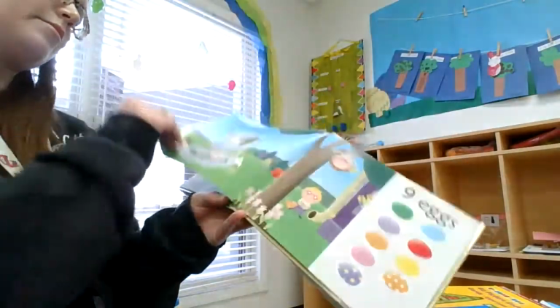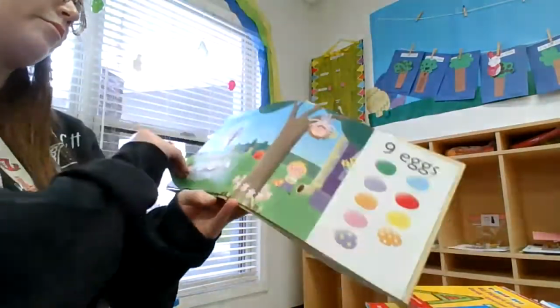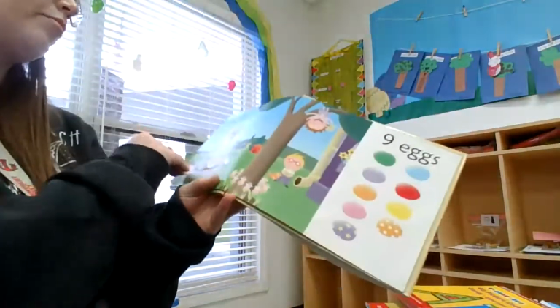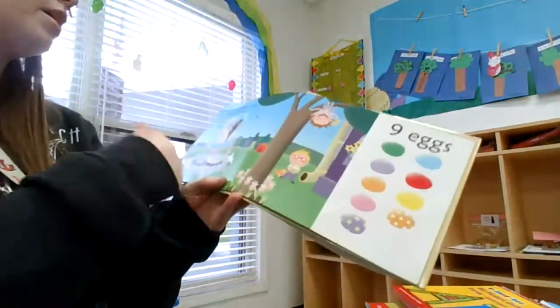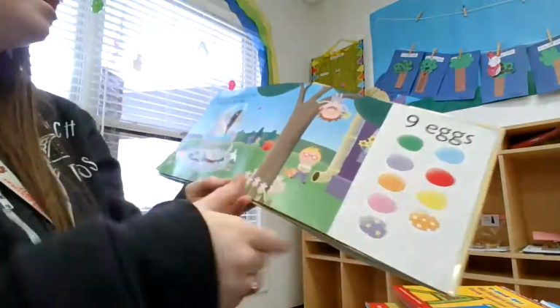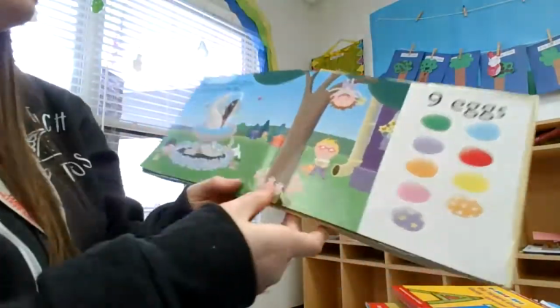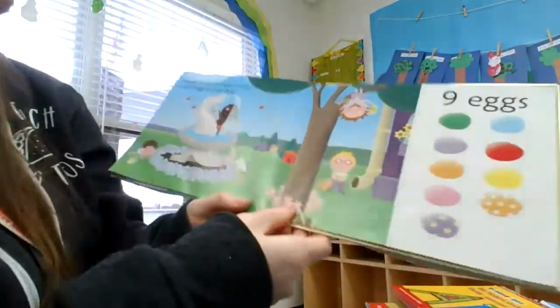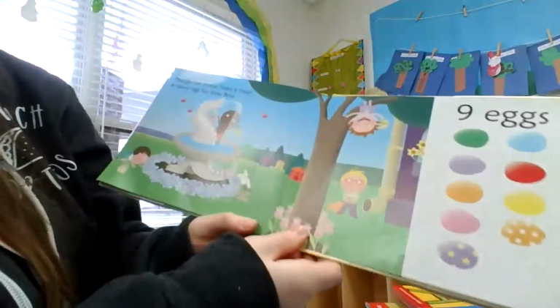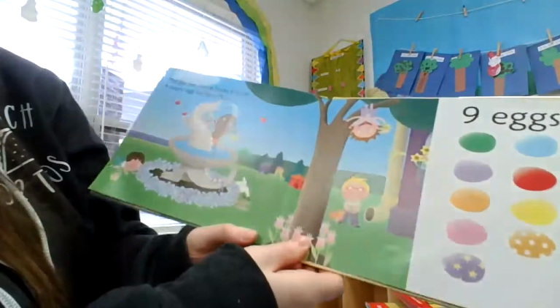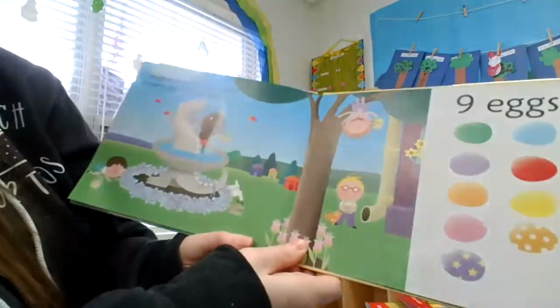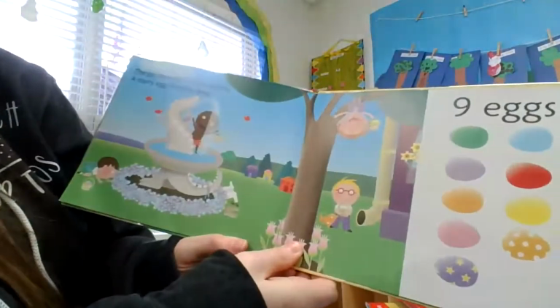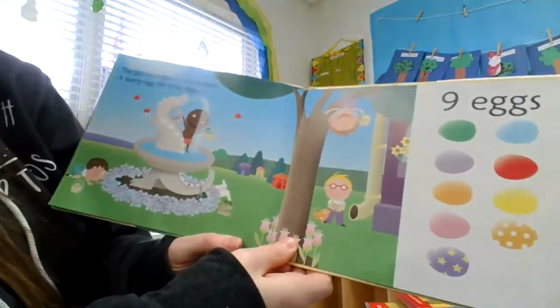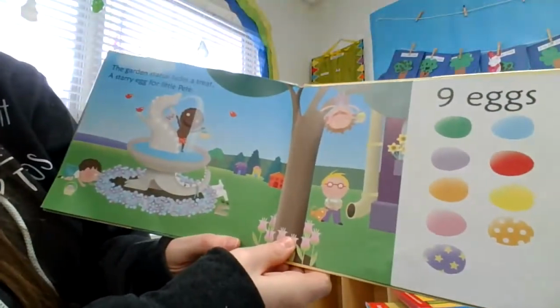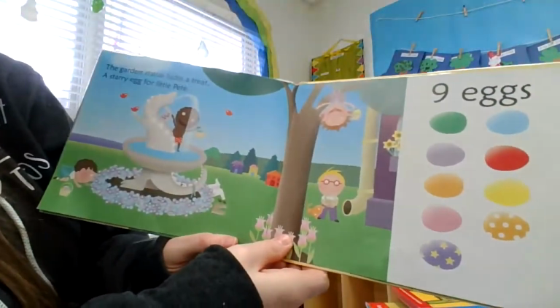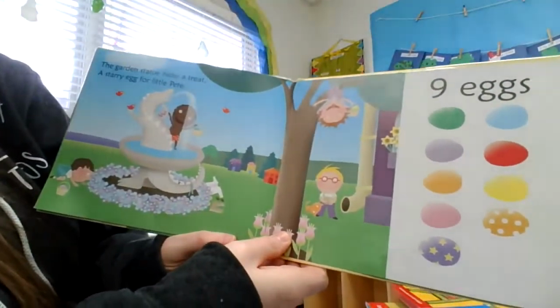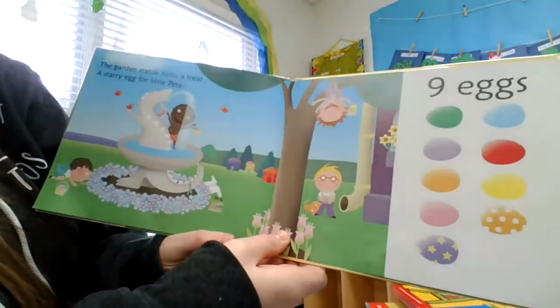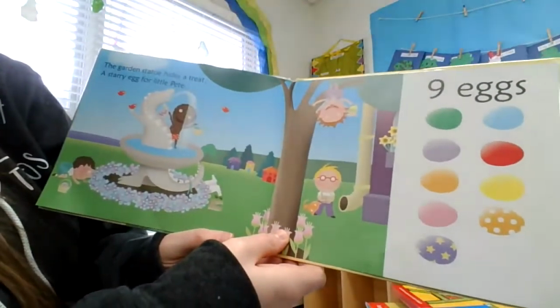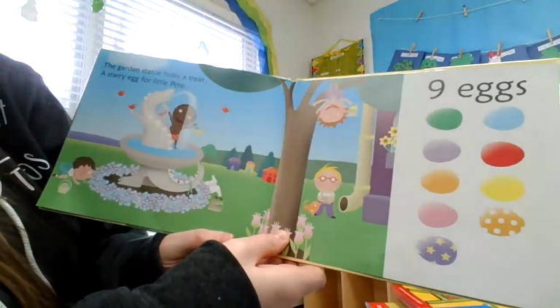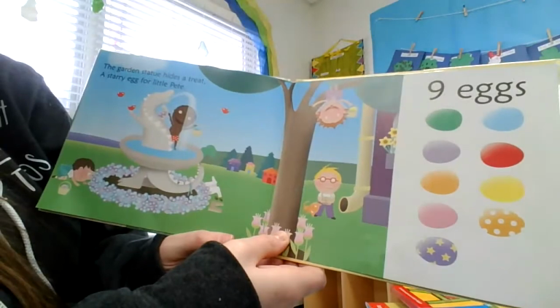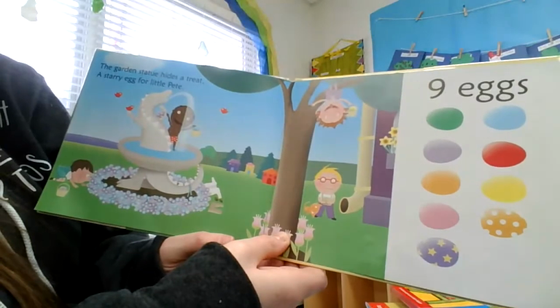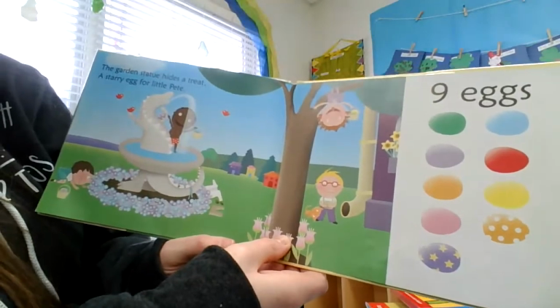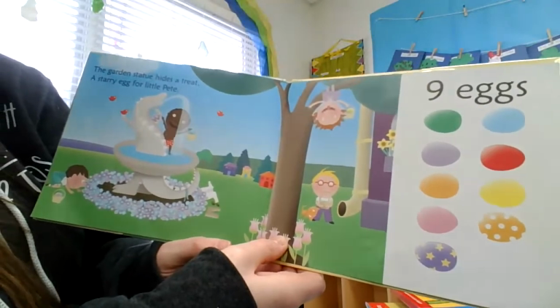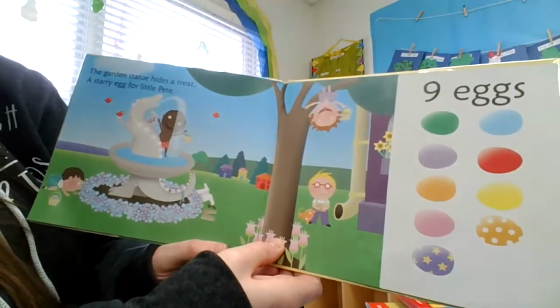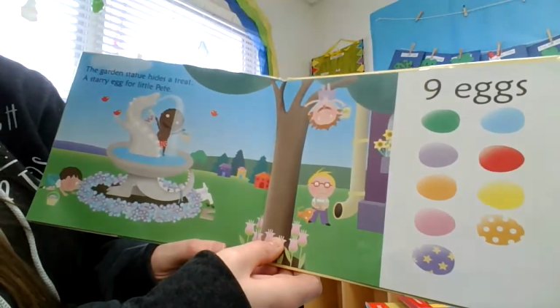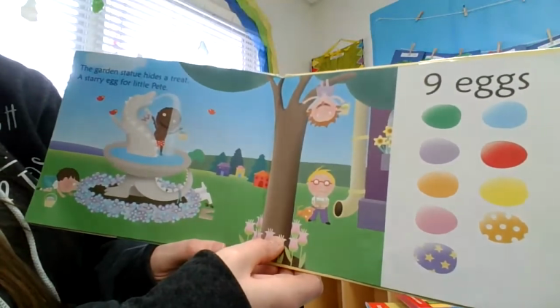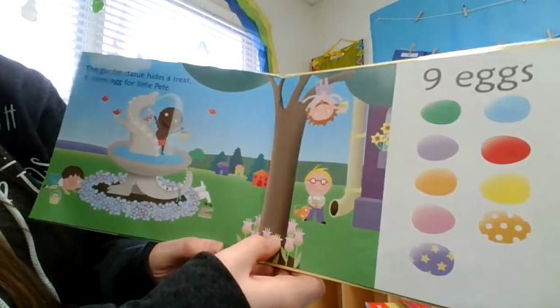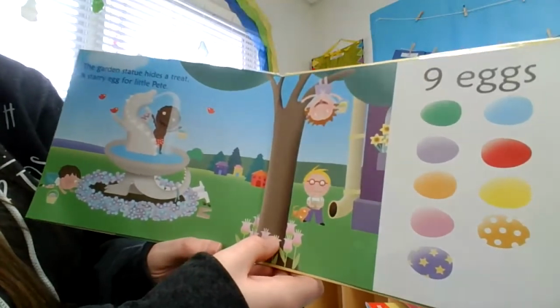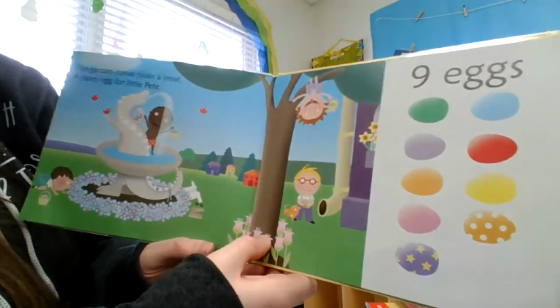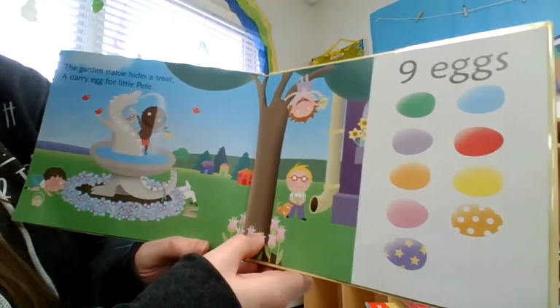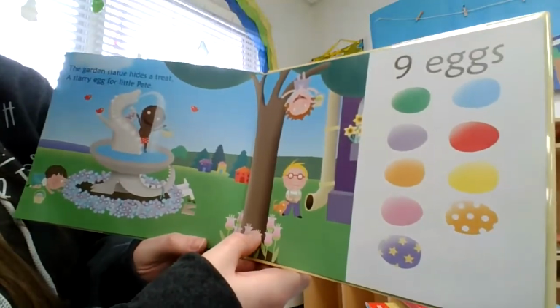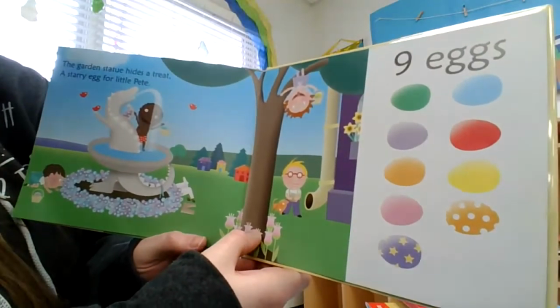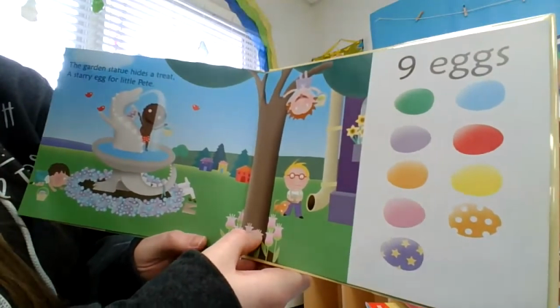The garden statue hides a treat. A starry egg for little Beet. Nine eggs.